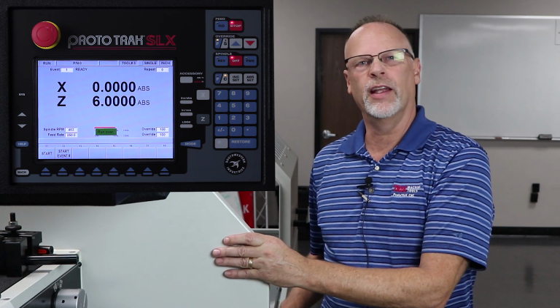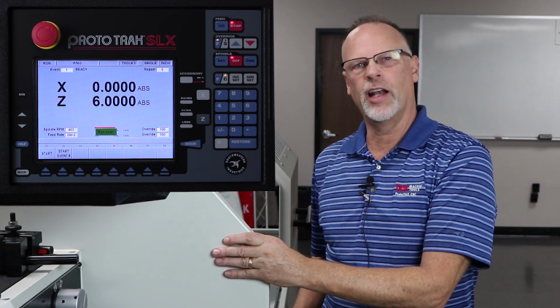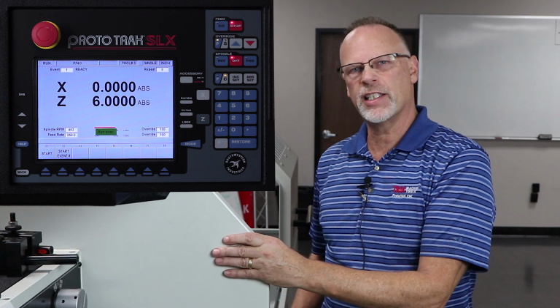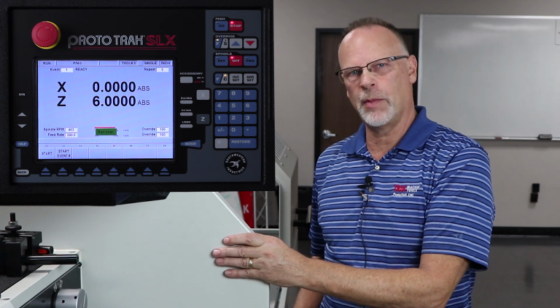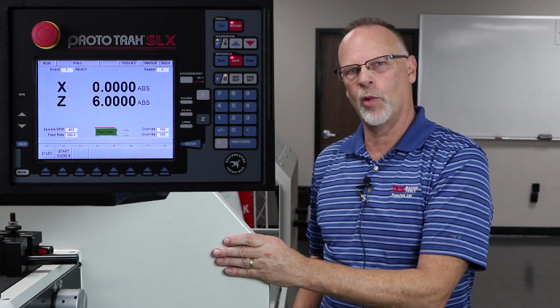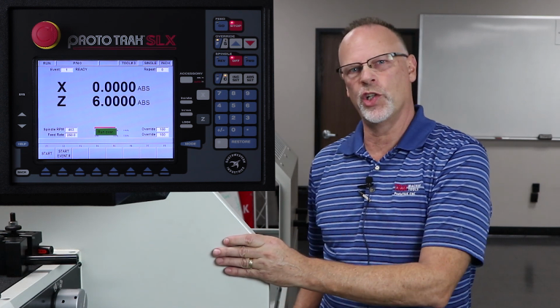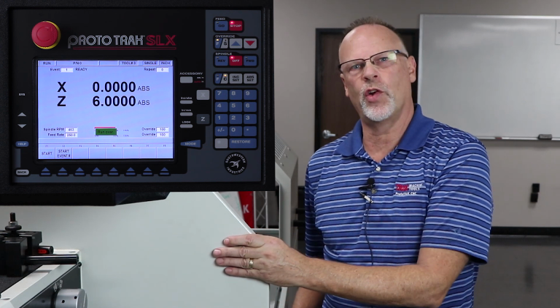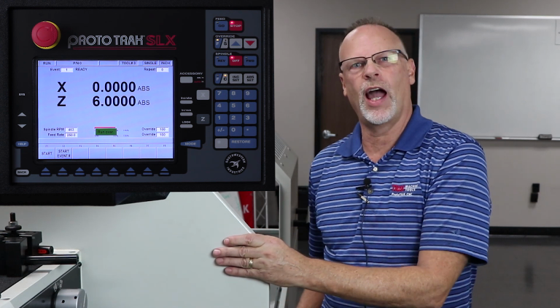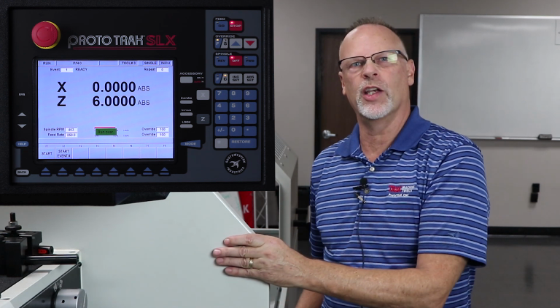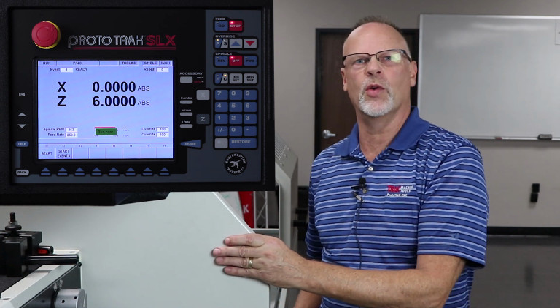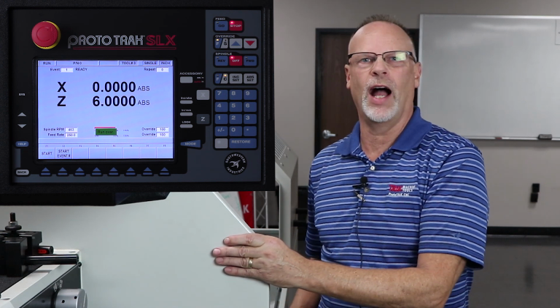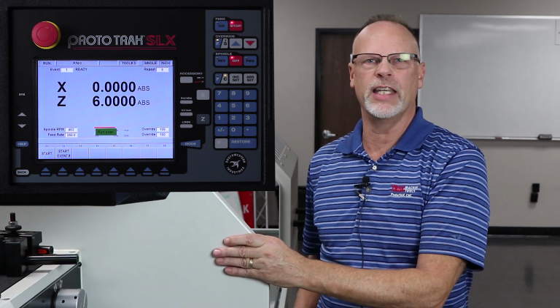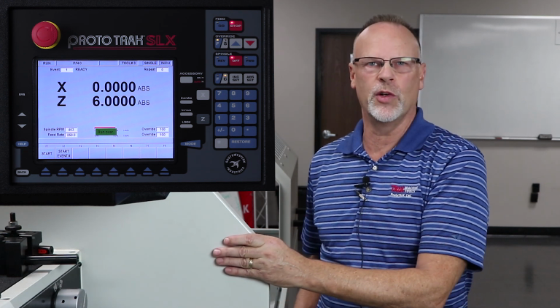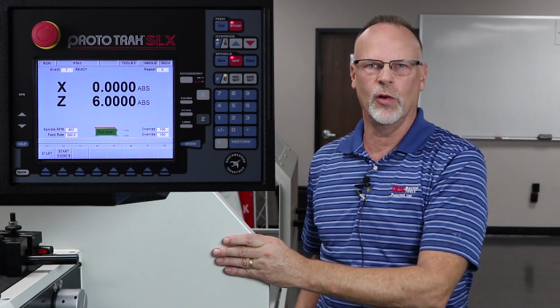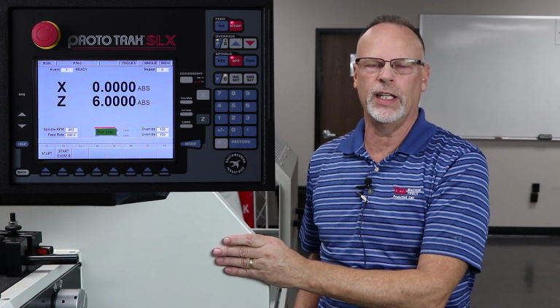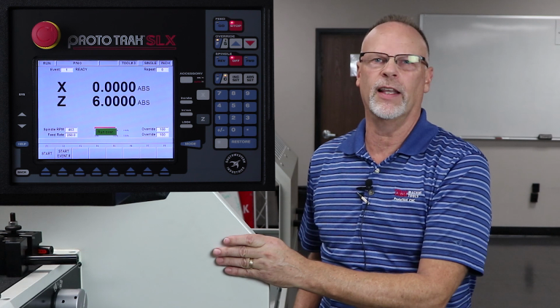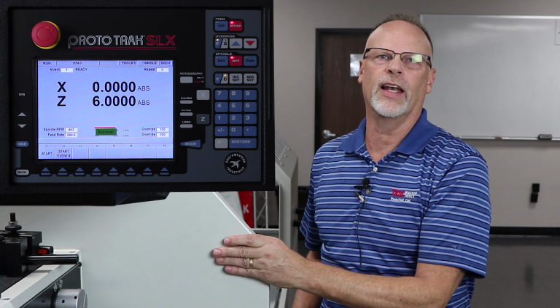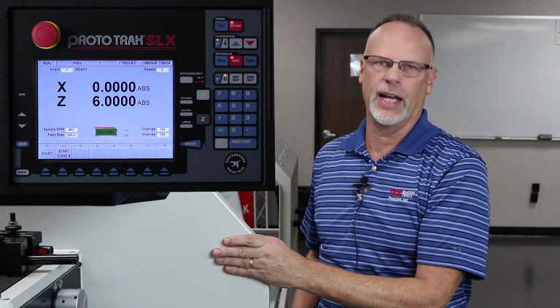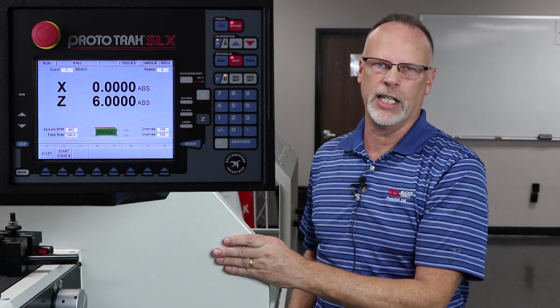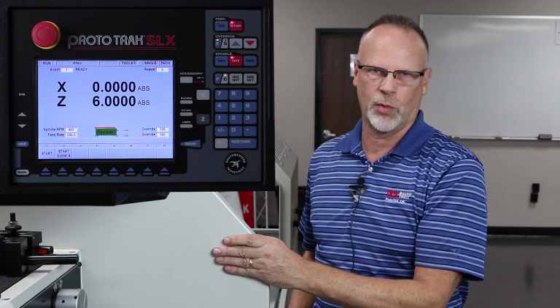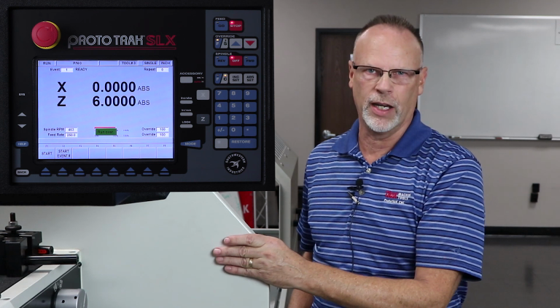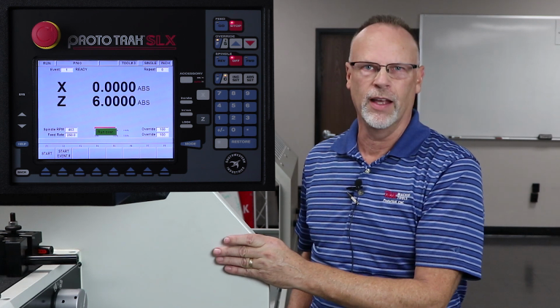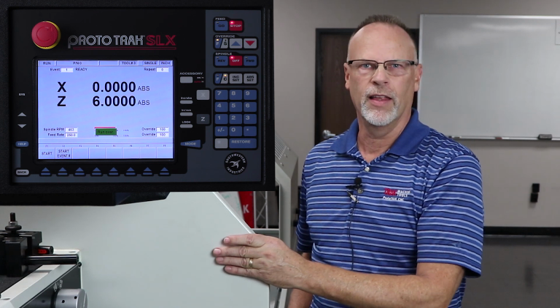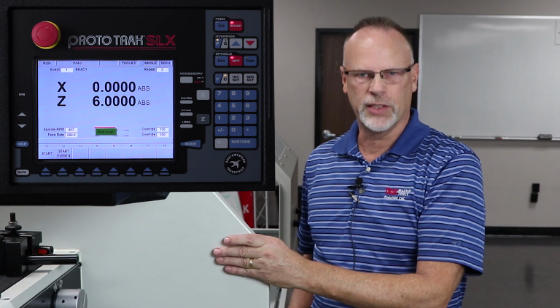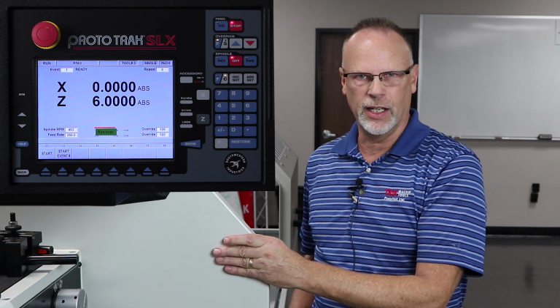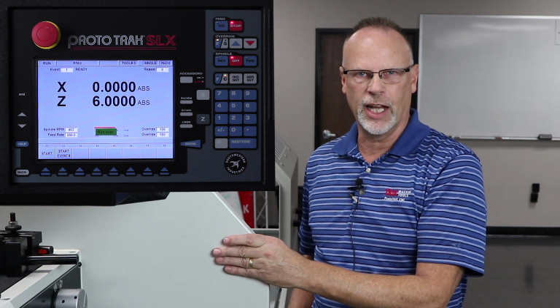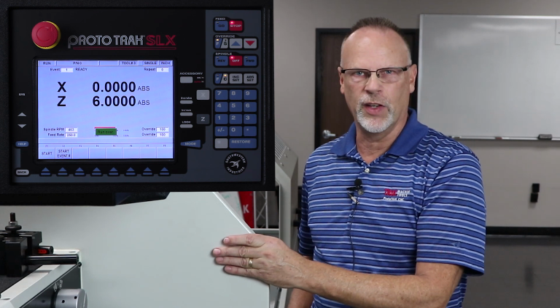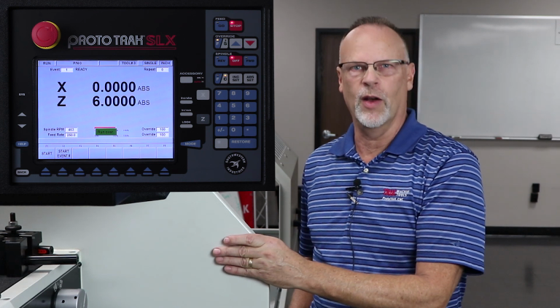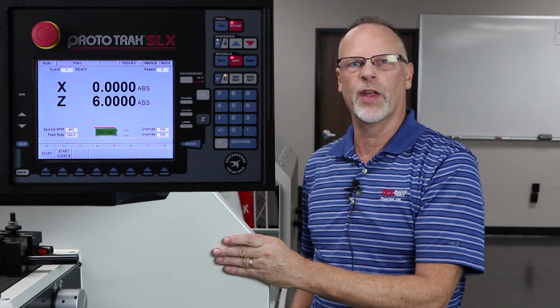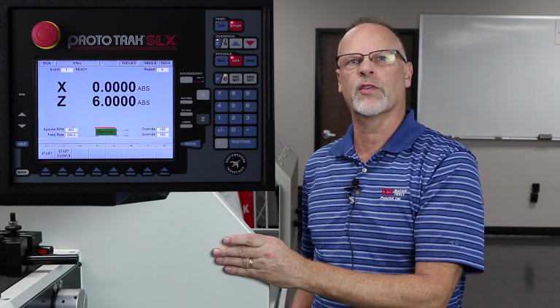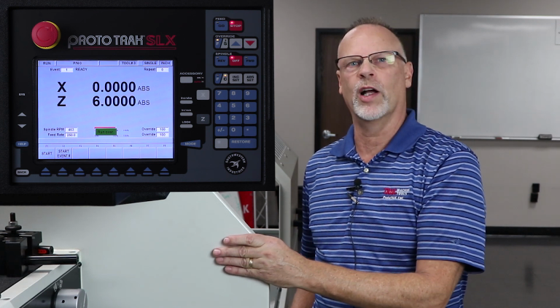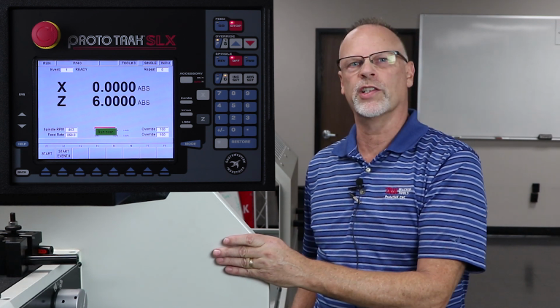In our next segment, we're going to show you how to do ID grooving and then ID threading. See you in the next video. Thanks for watching.